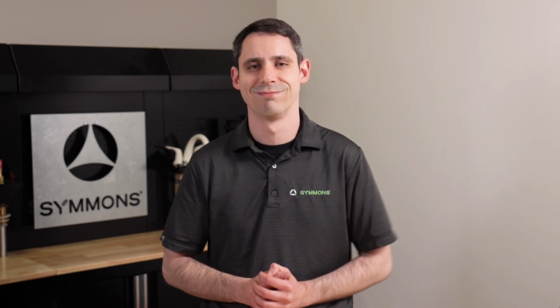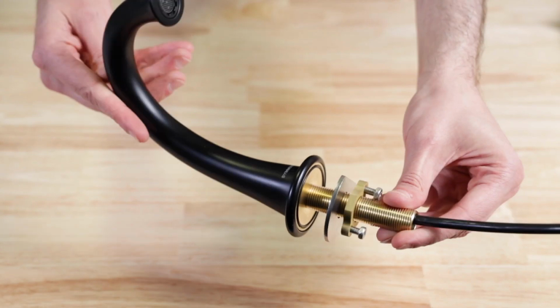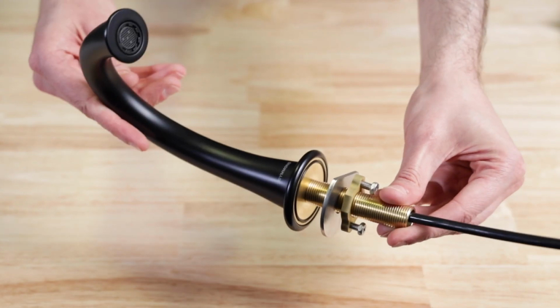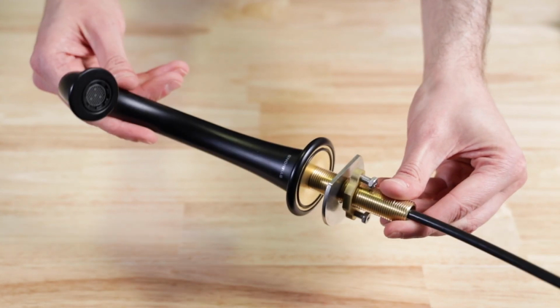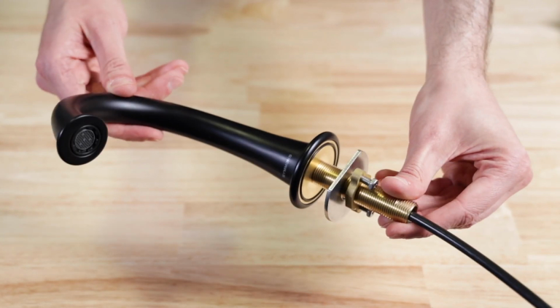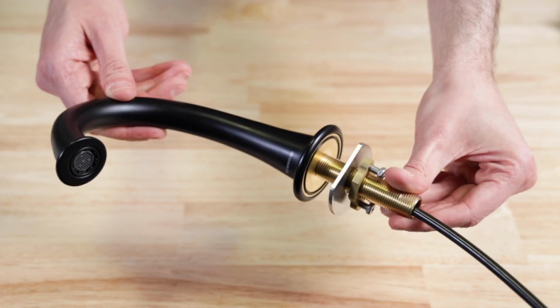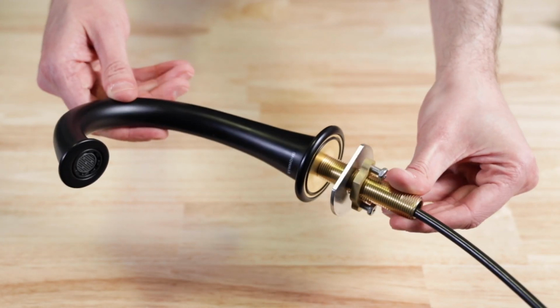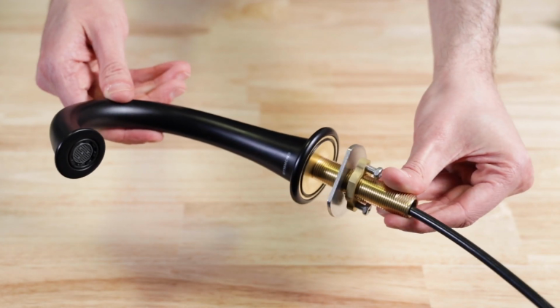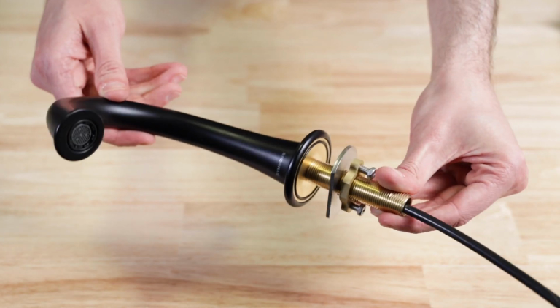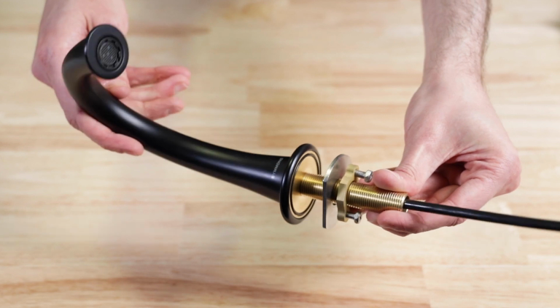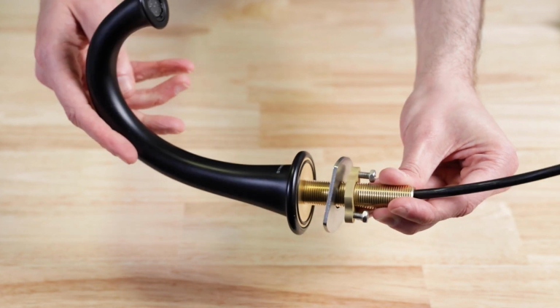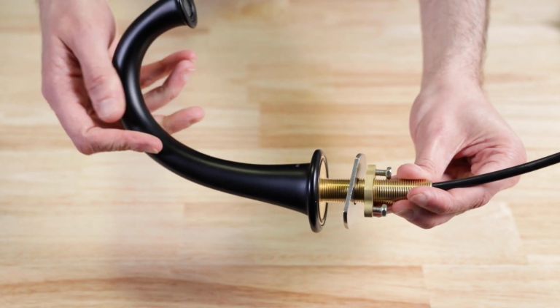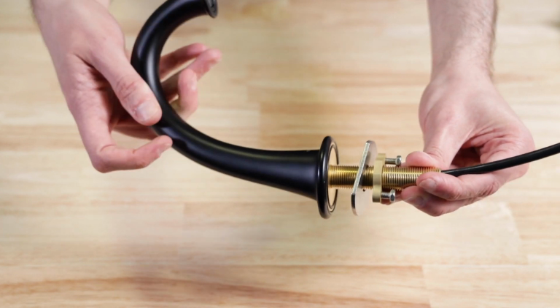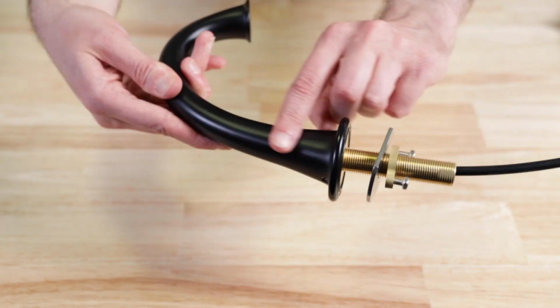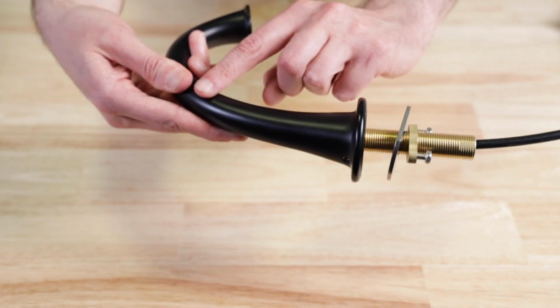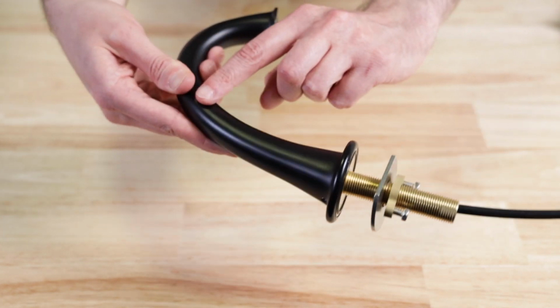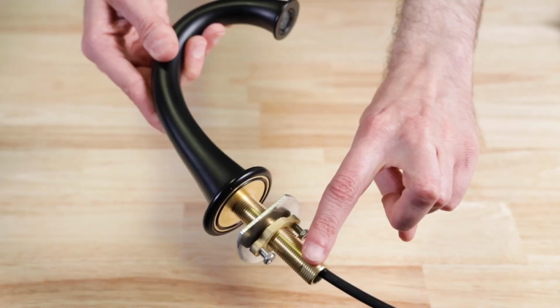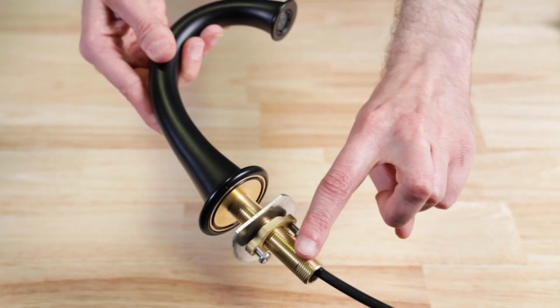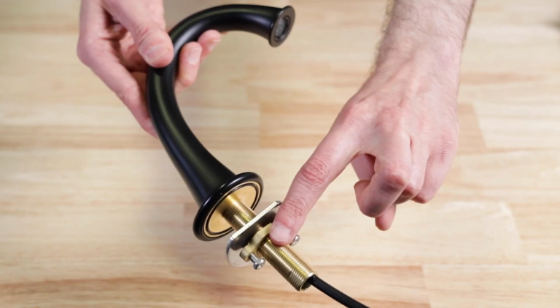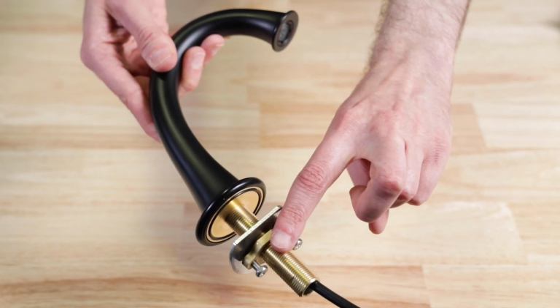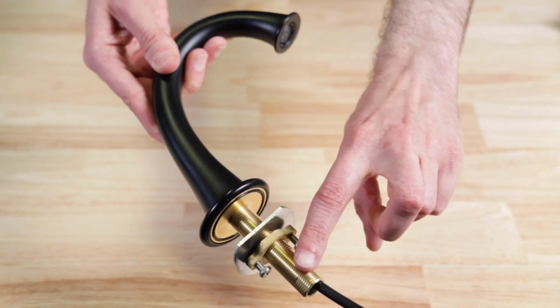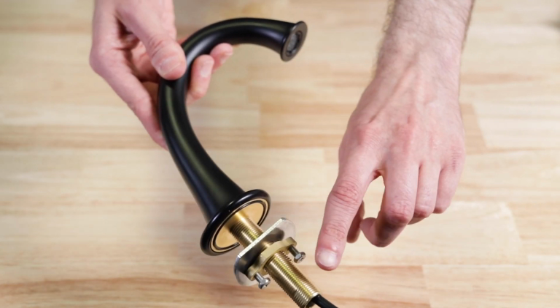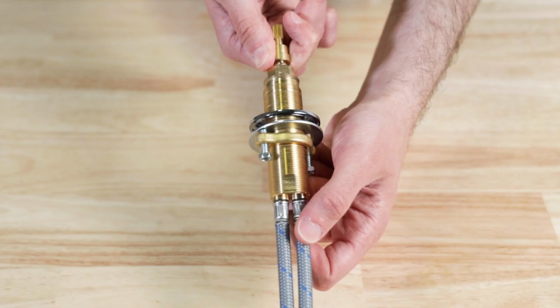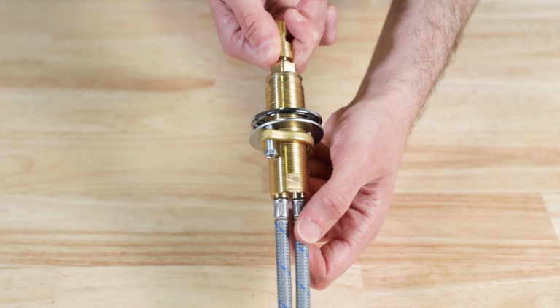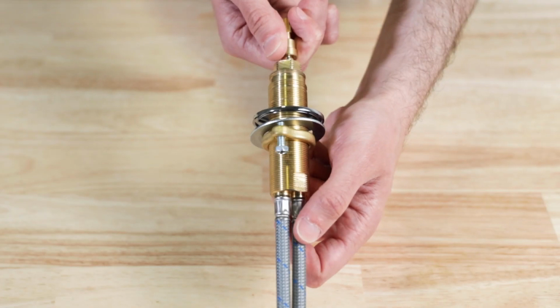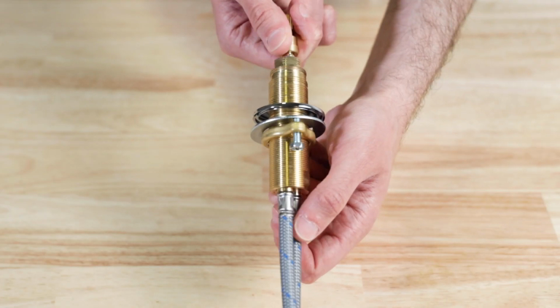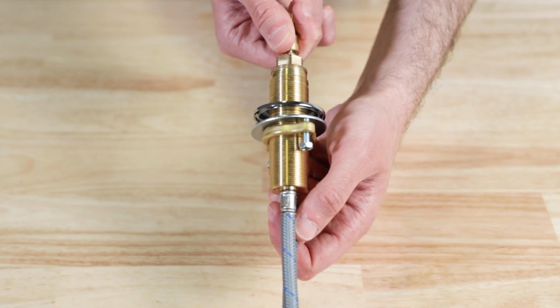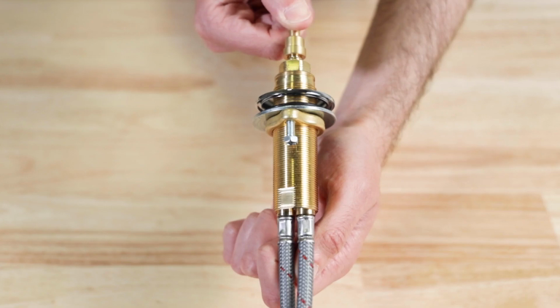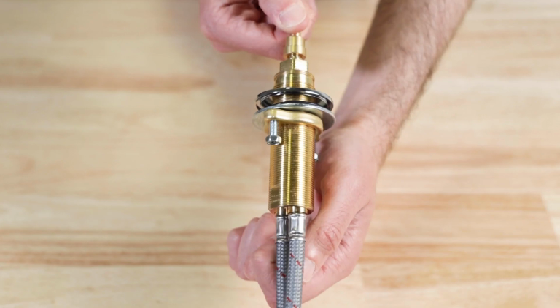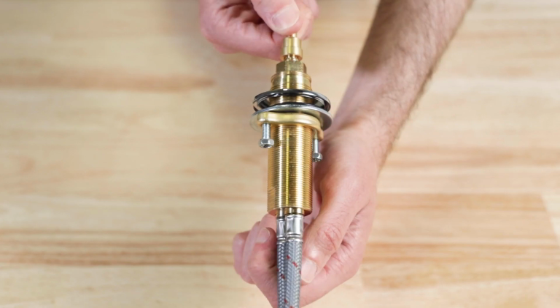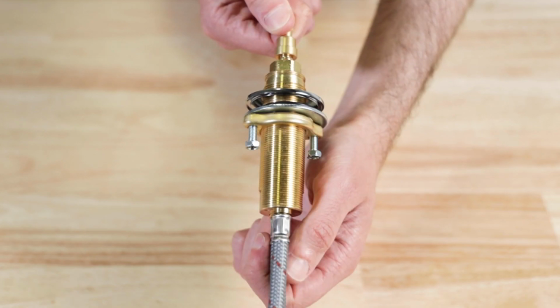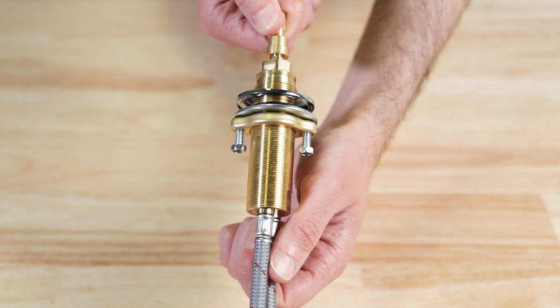The faucet is constructed of four main components: the spout, the spout shank, the cold valve body, and the hot valve body.